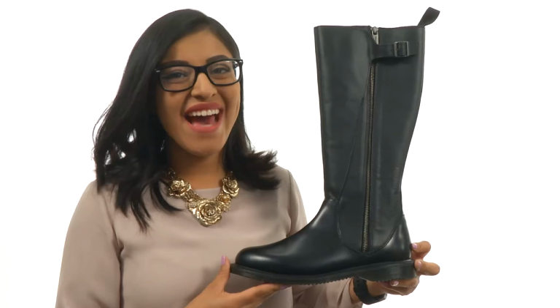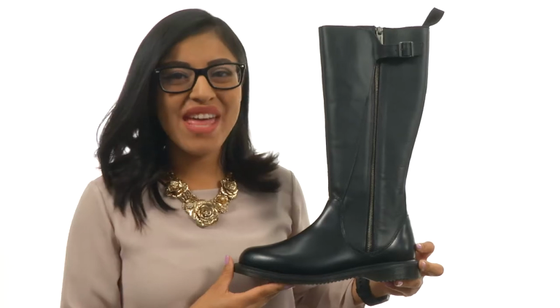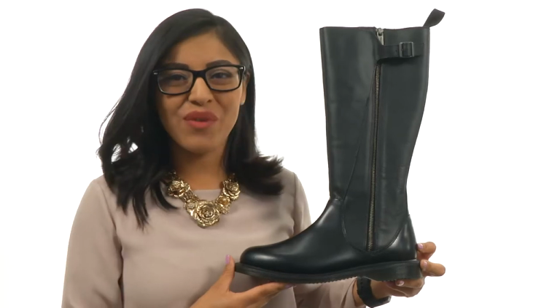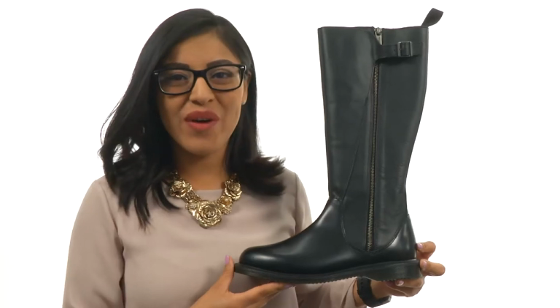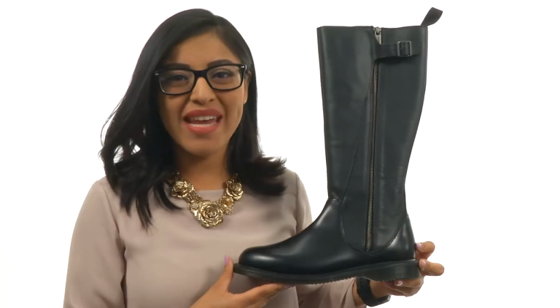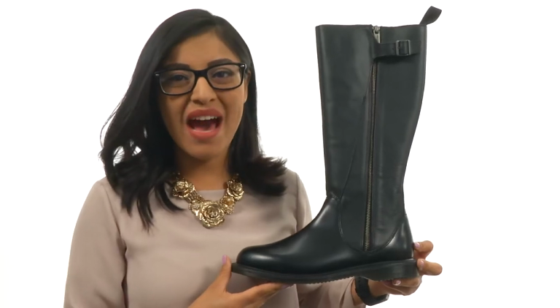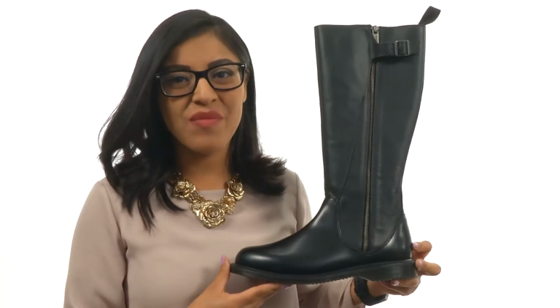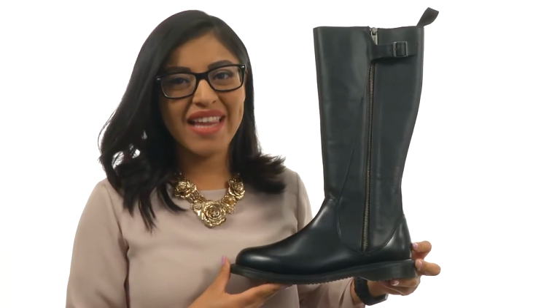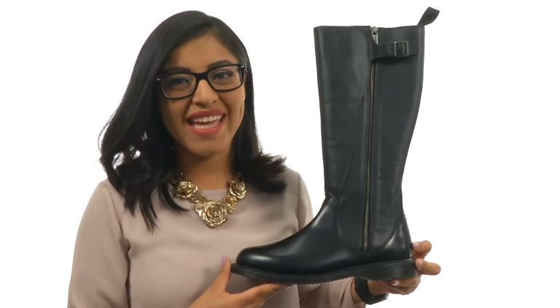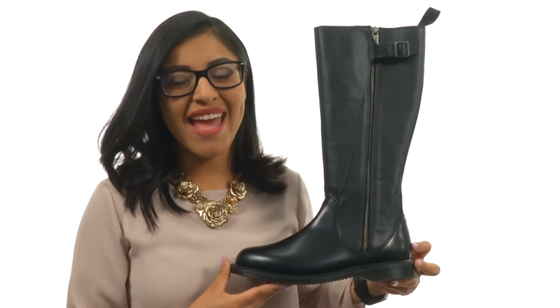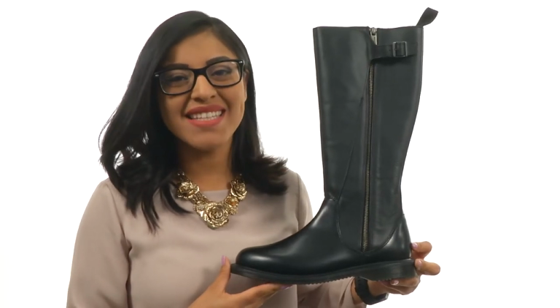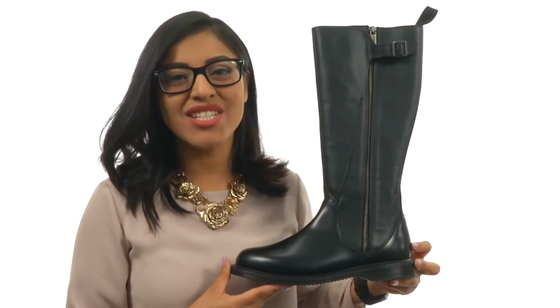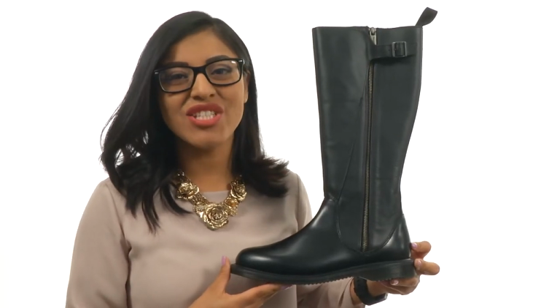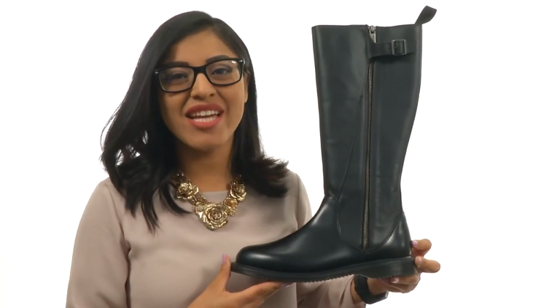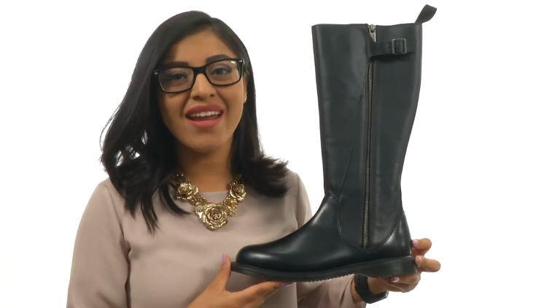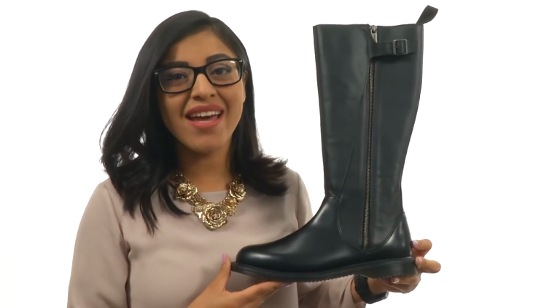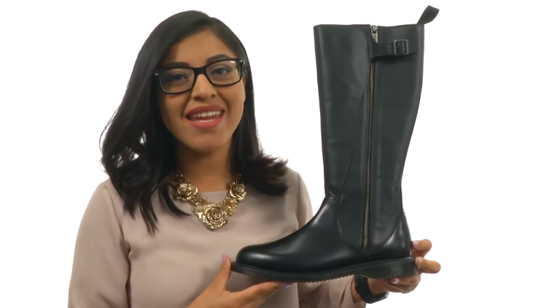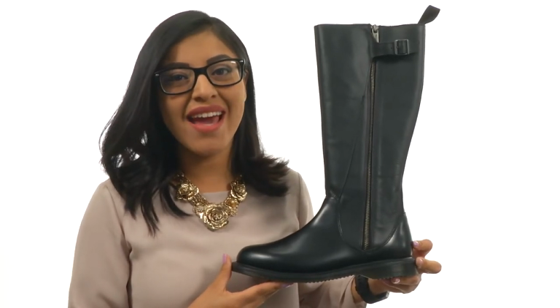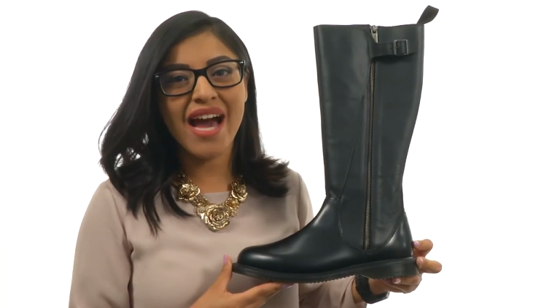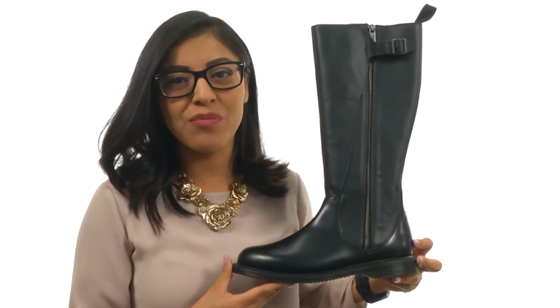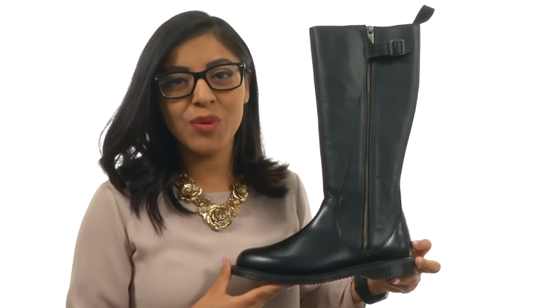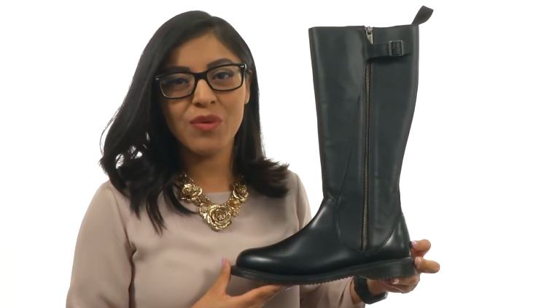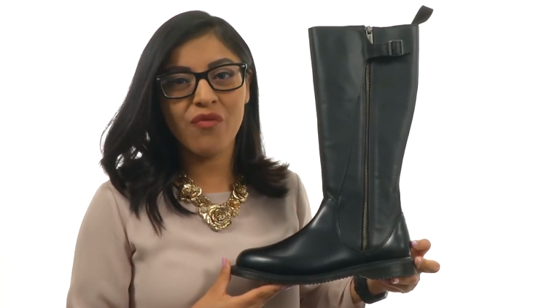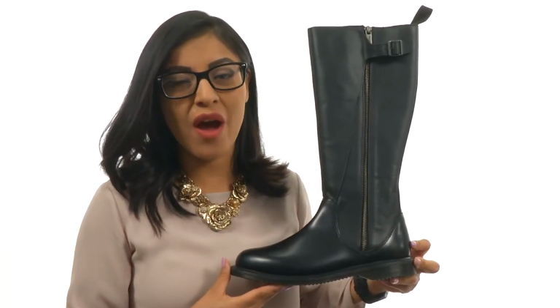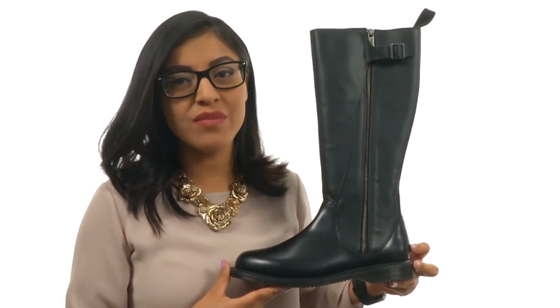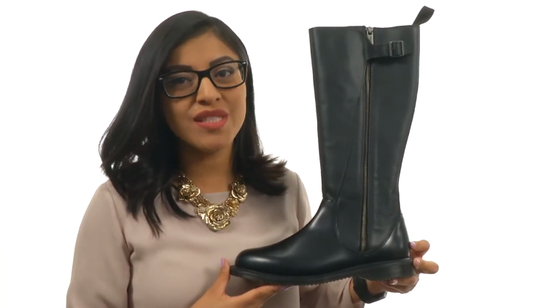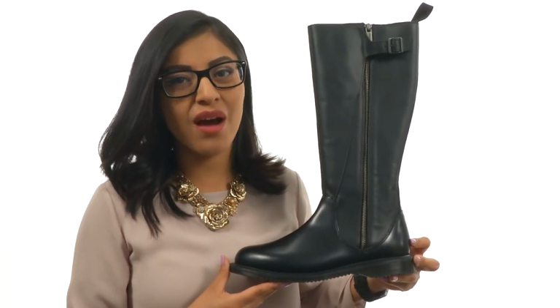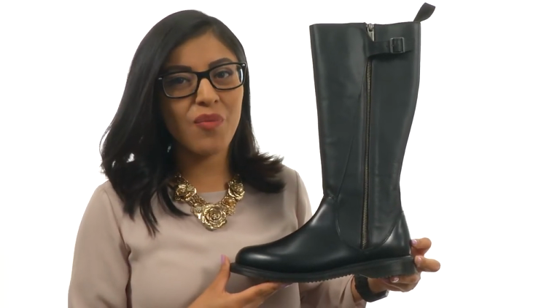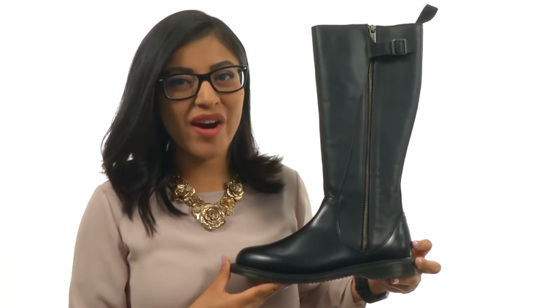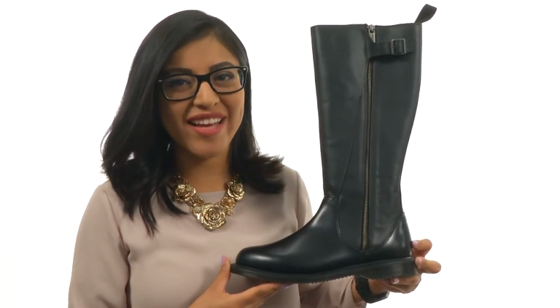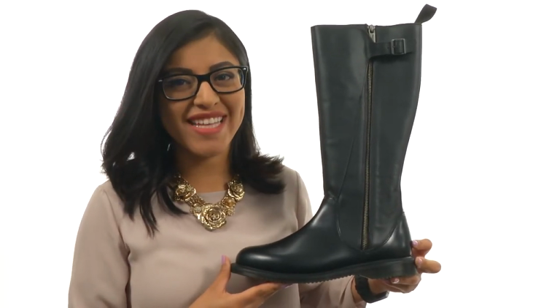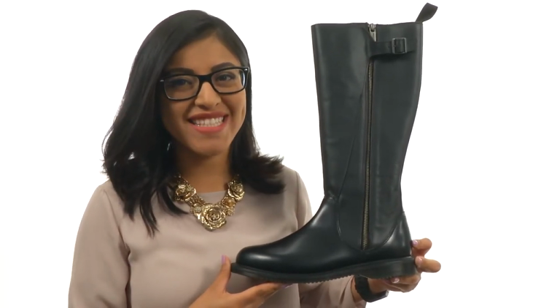Hi everyone, I'm Nellie and this is the Shiana Nihai Boot from Doc Martens.